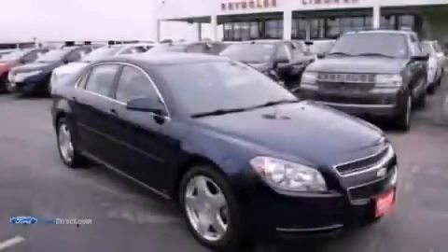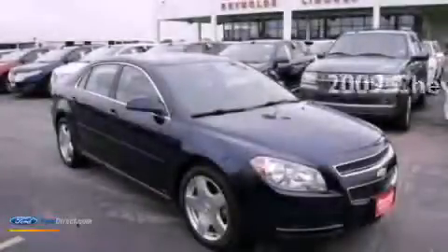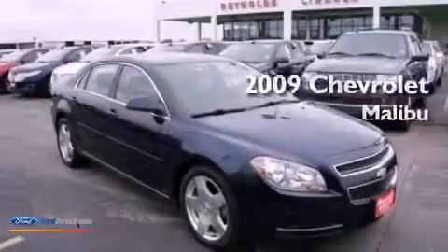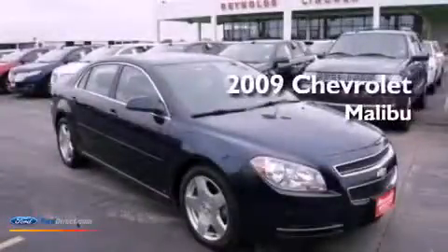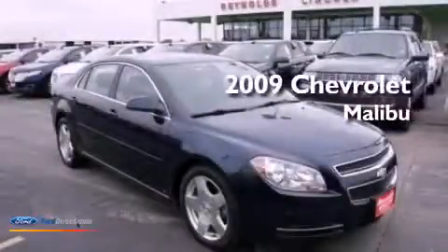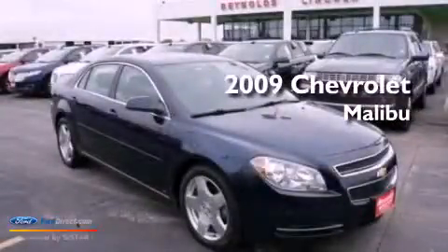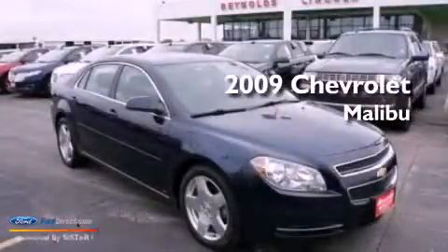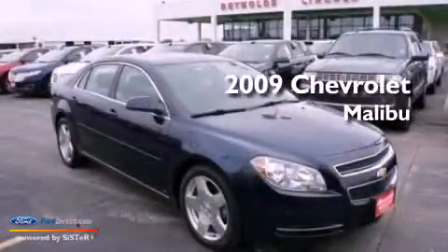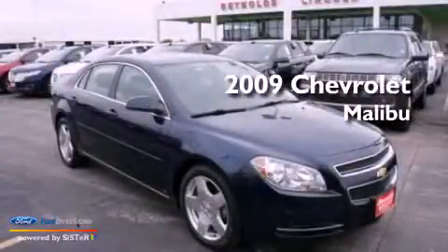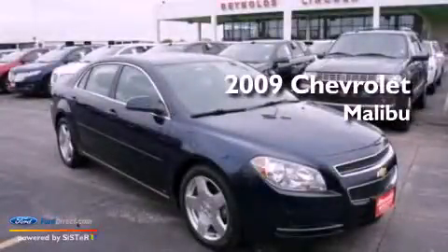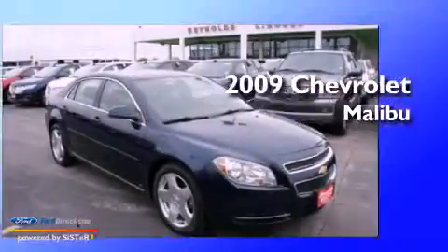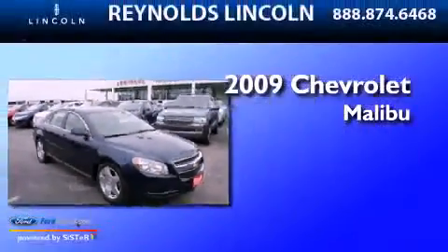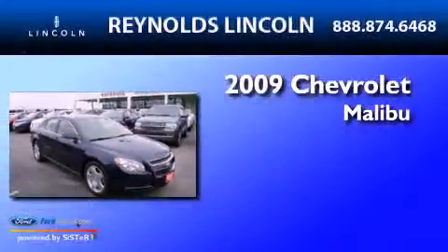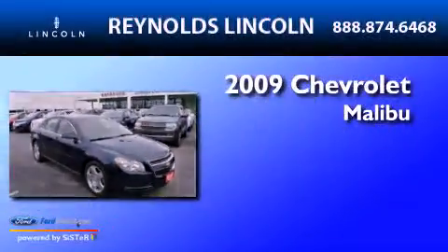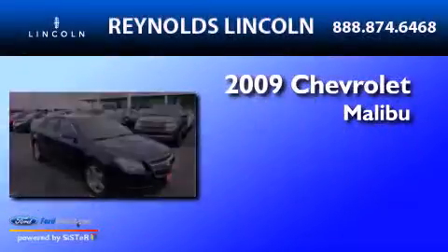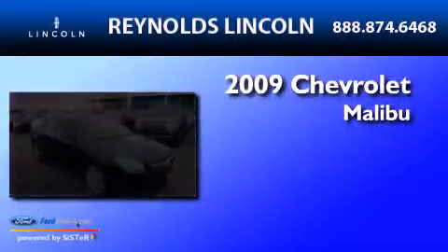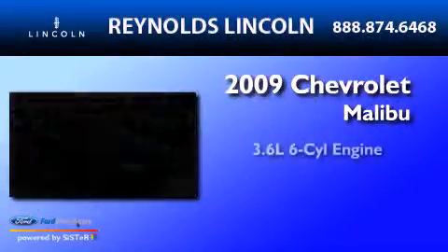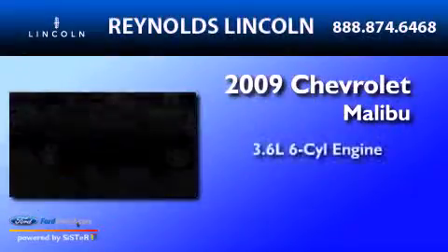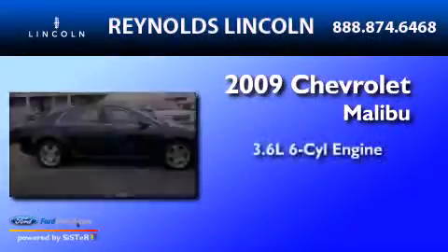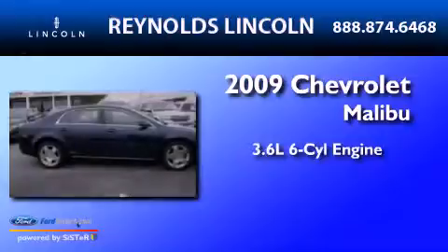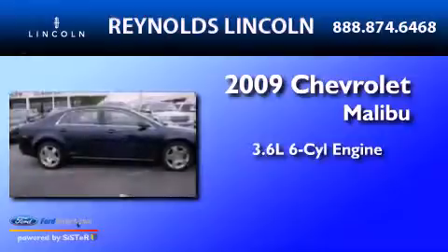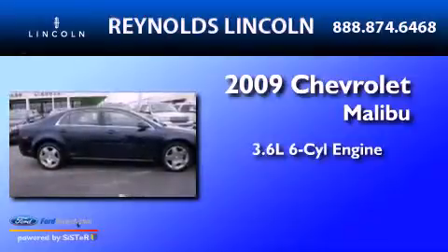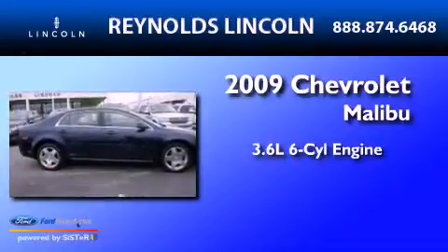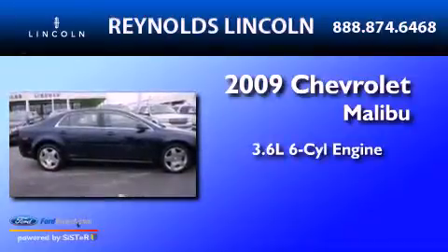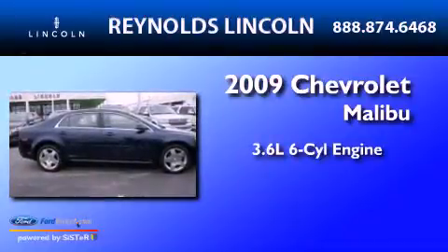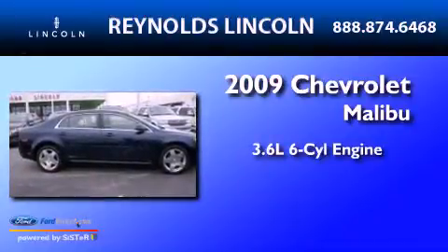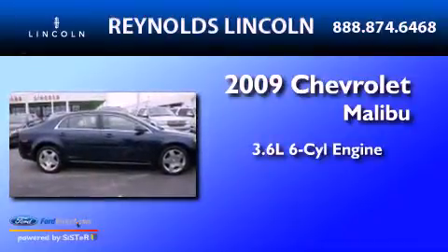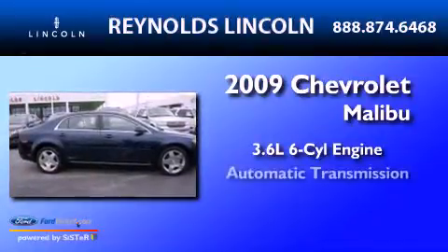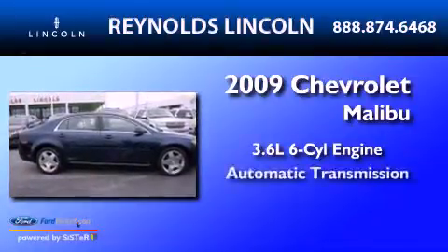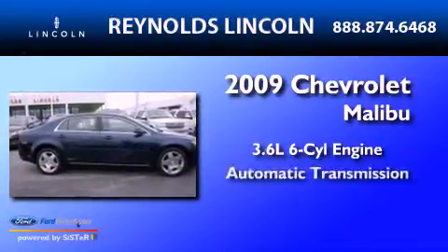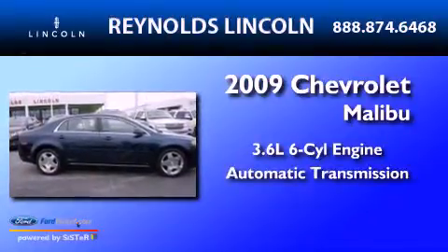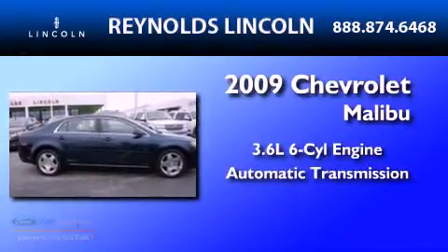This is a 2009 Chevrolet Malibu. It has a 3.6-liter six-cylinder engine and an automatic transmission.